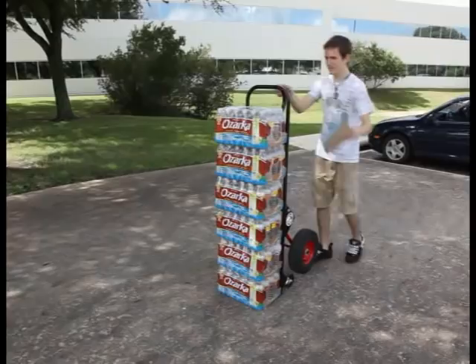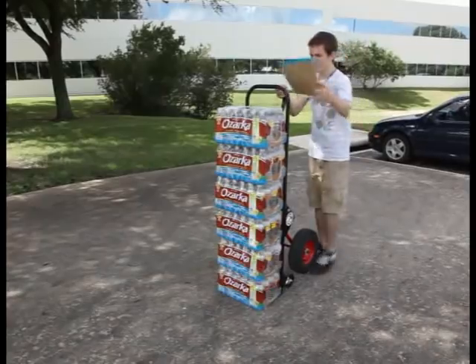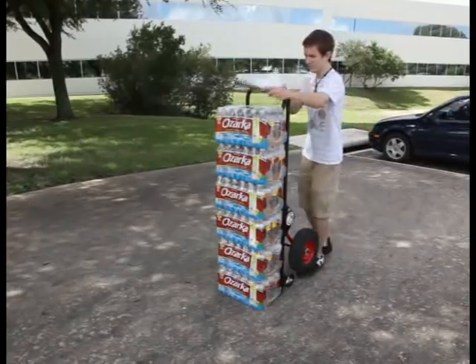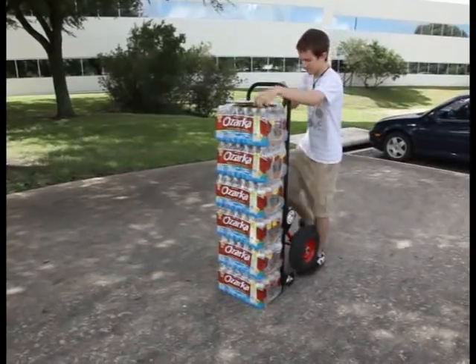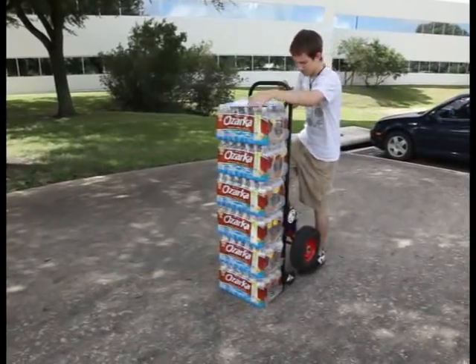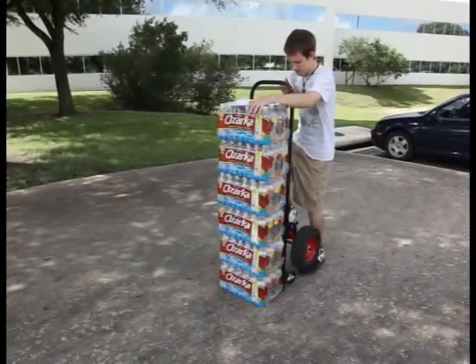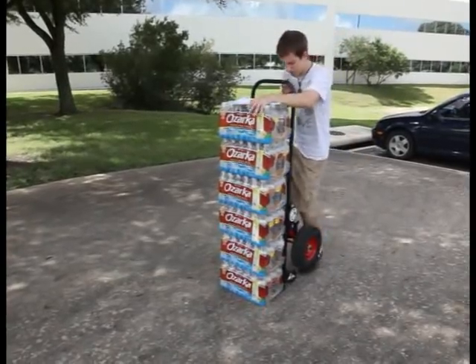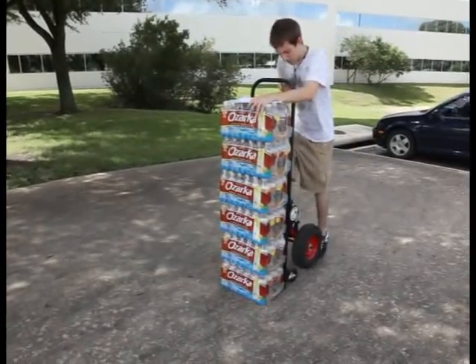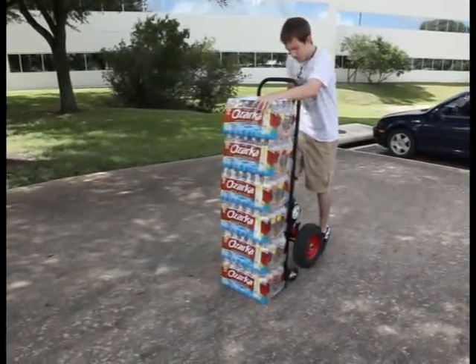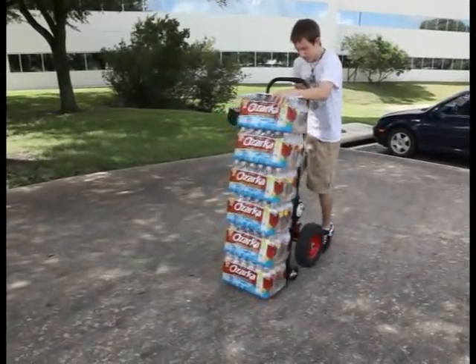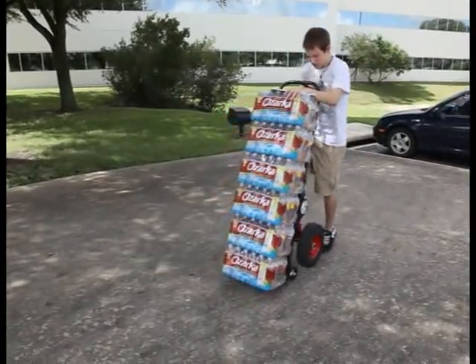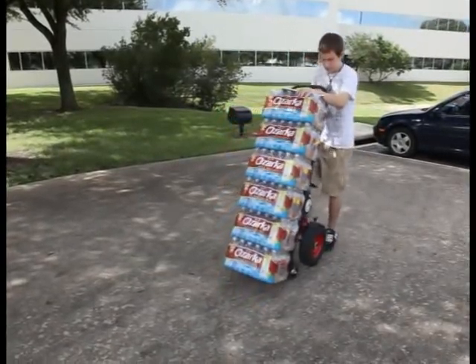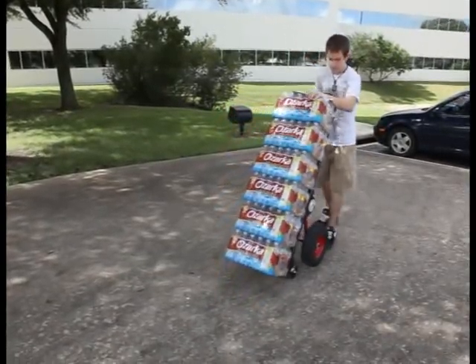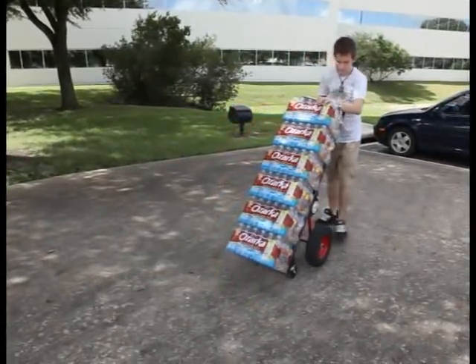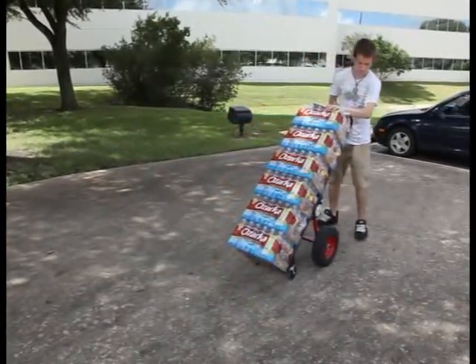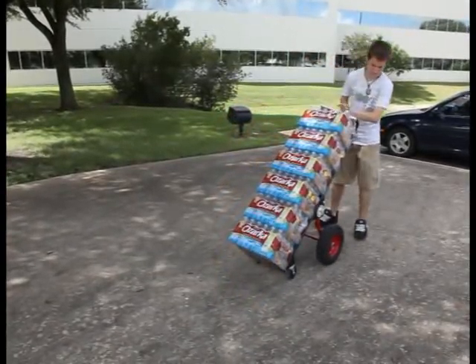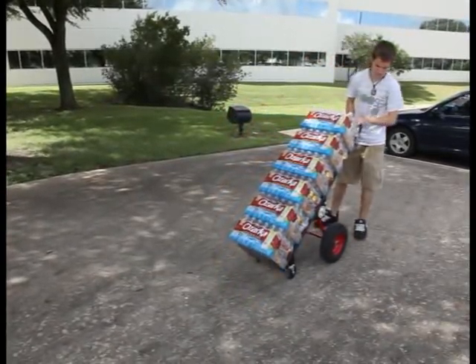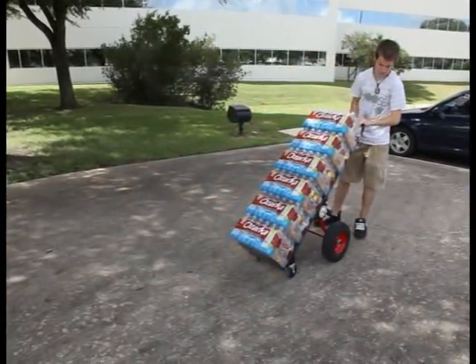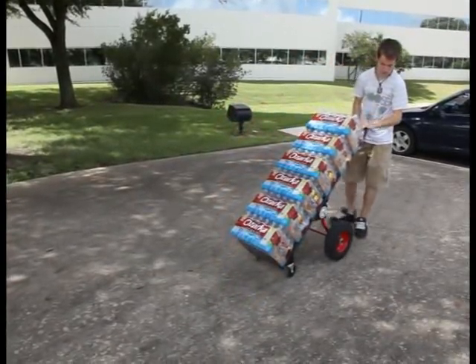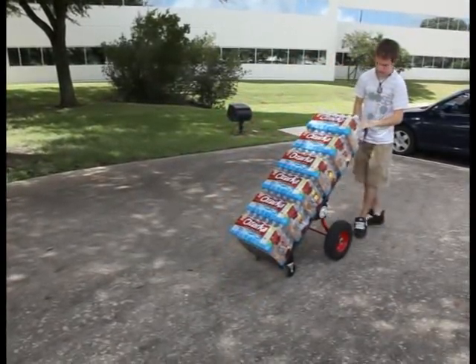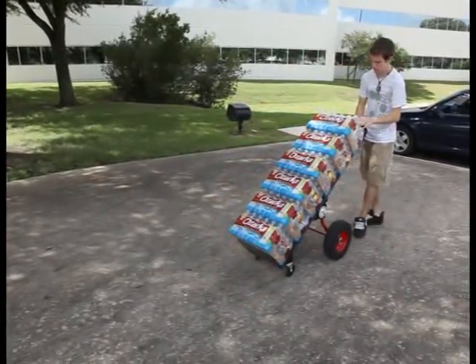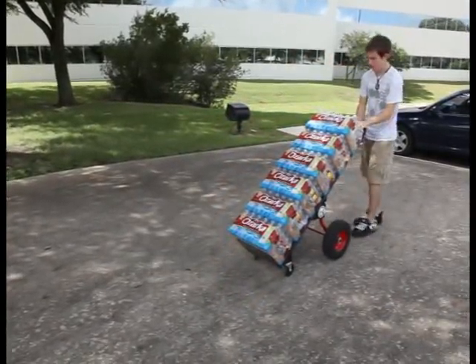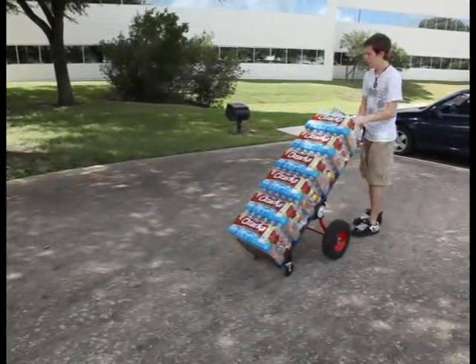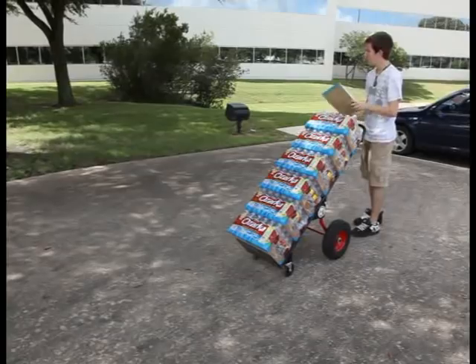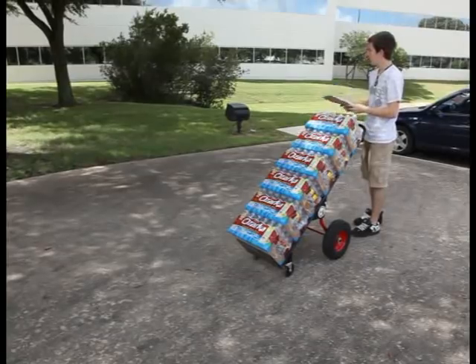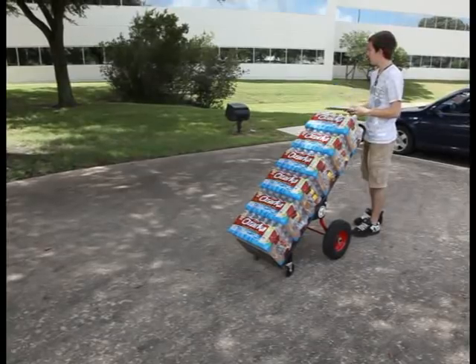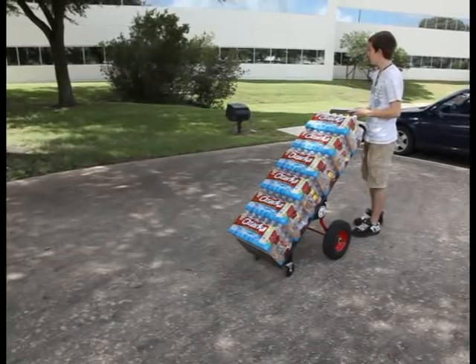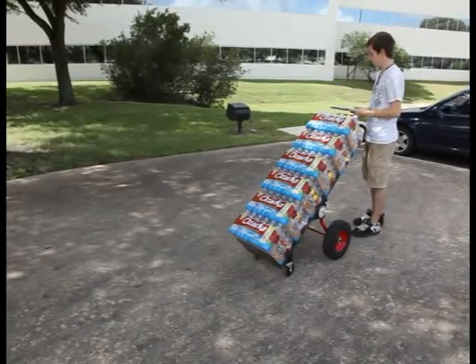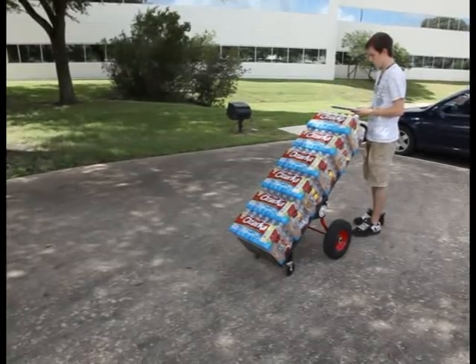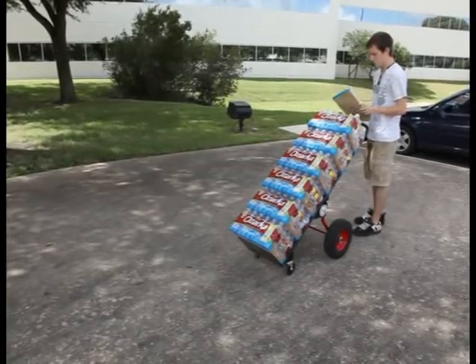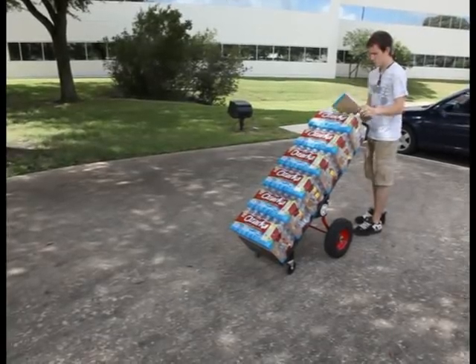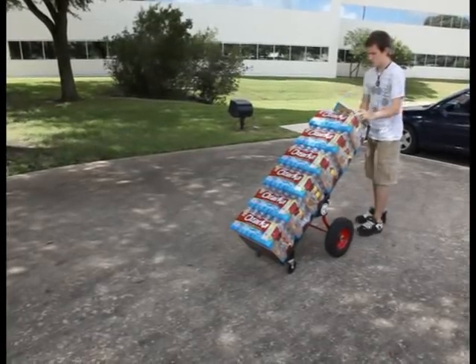The Tamarack Industries Painless Hand Truck supports the load for you, leaving your hands free to open doors, fill out paperwork, or for other tasks.